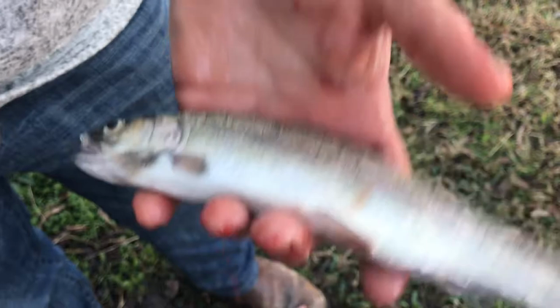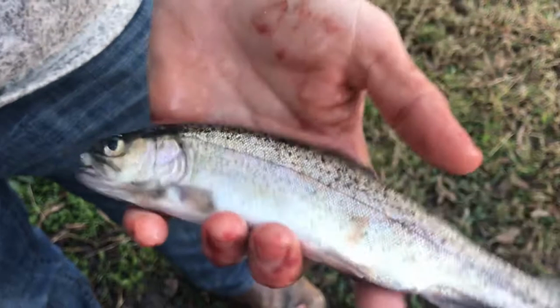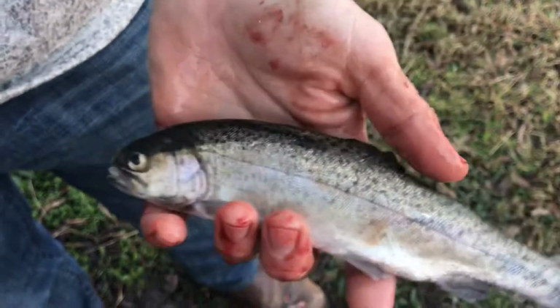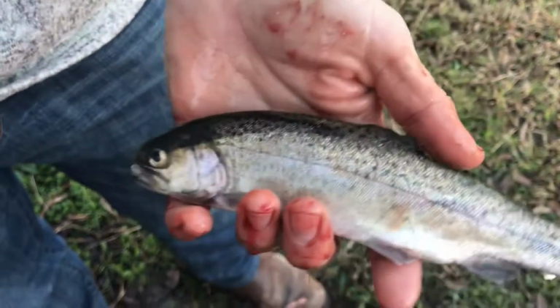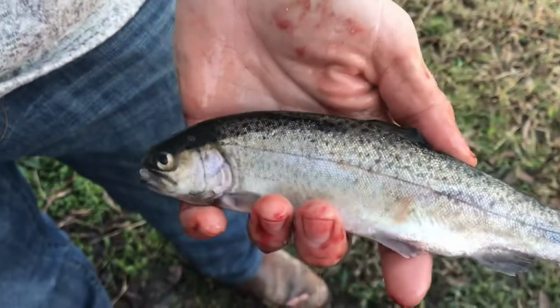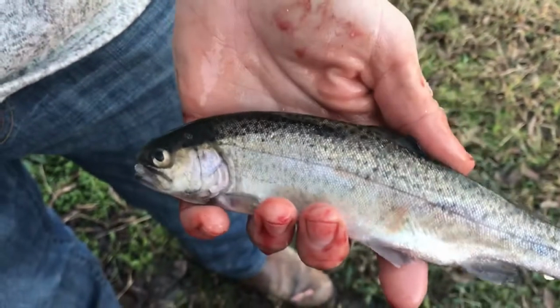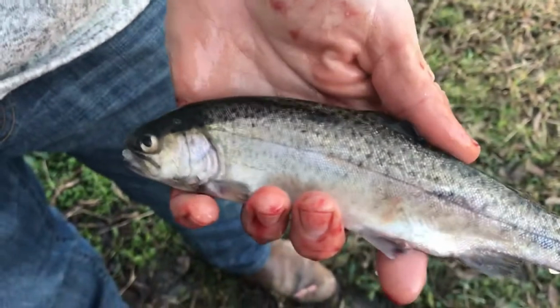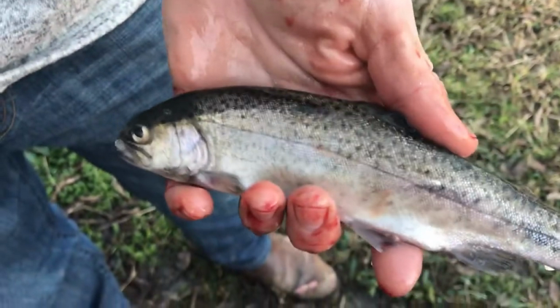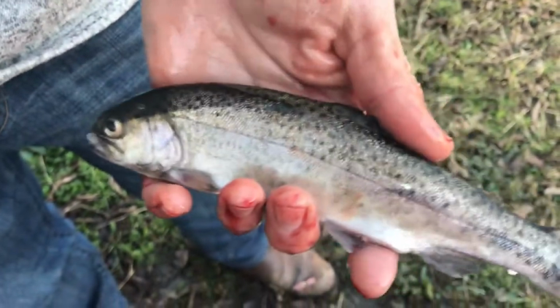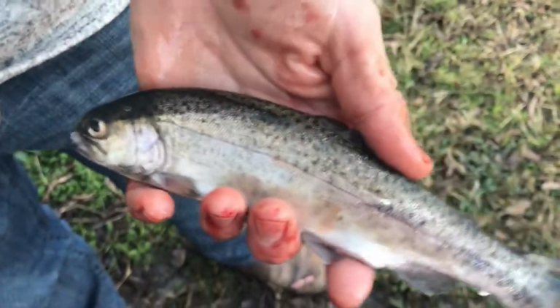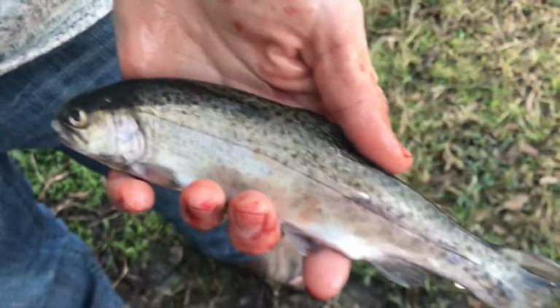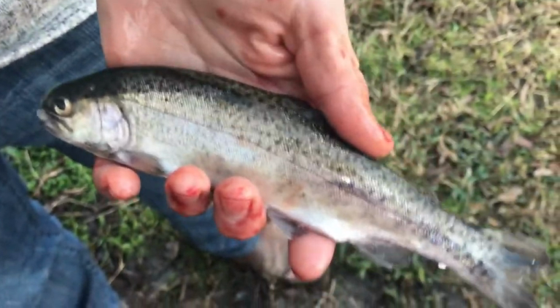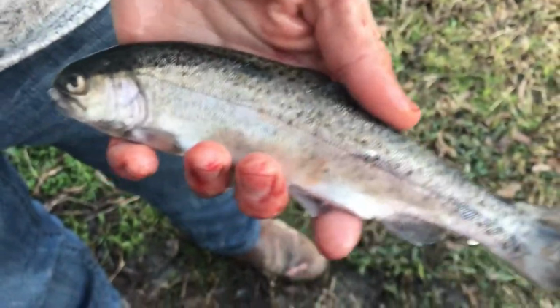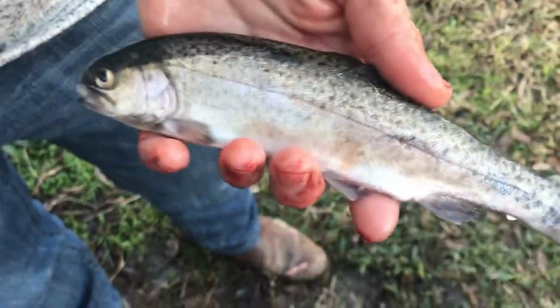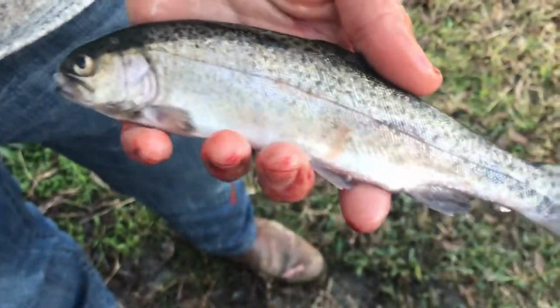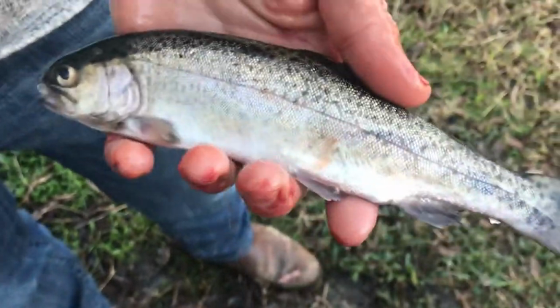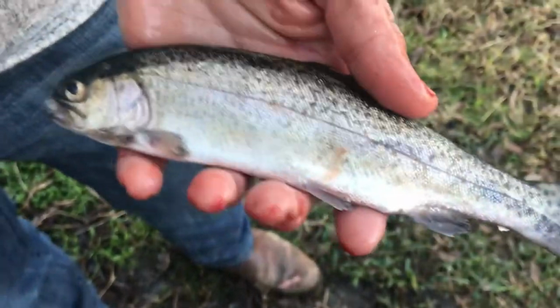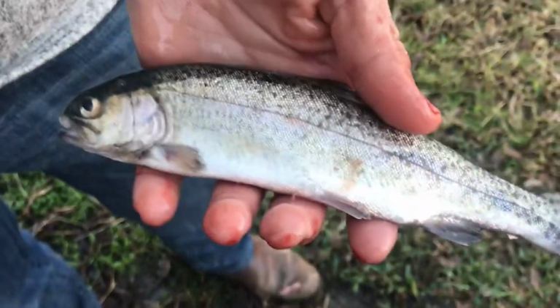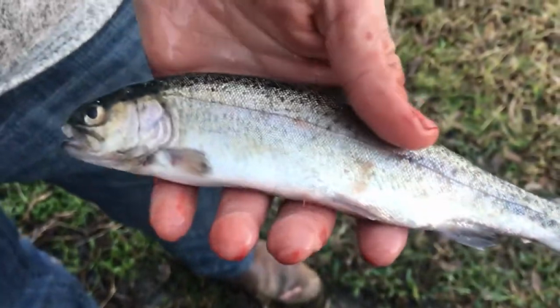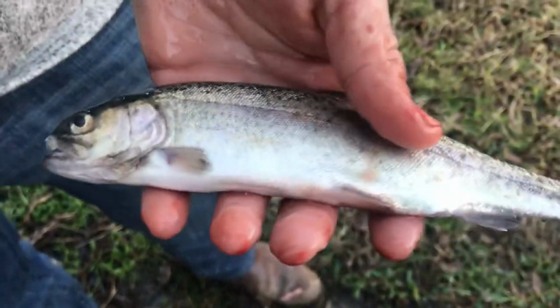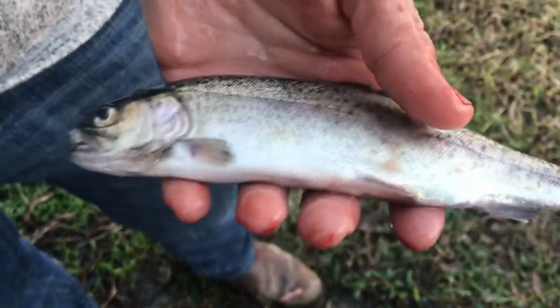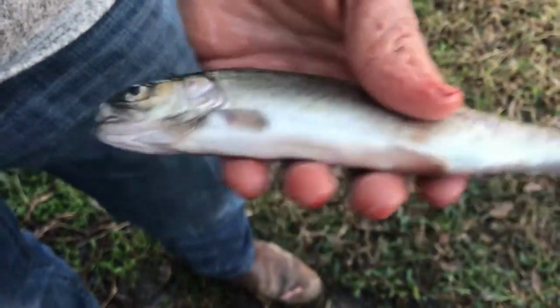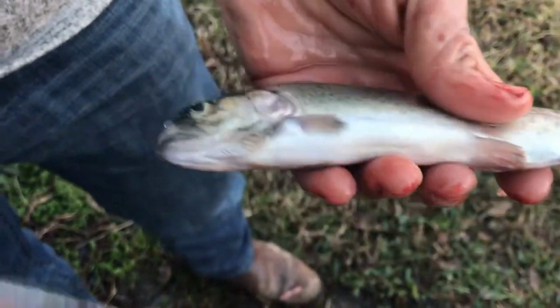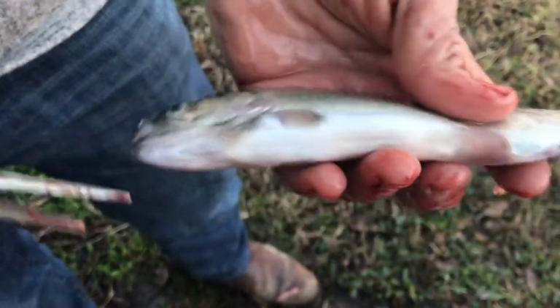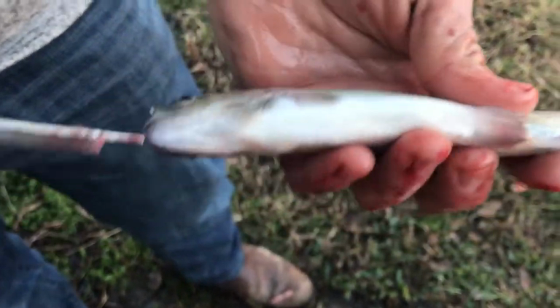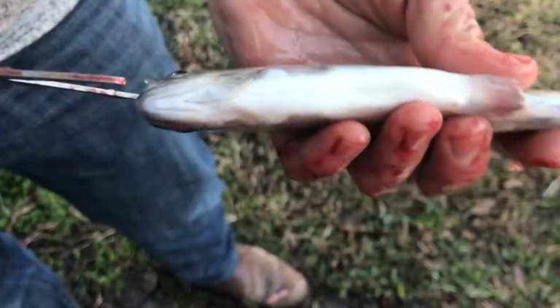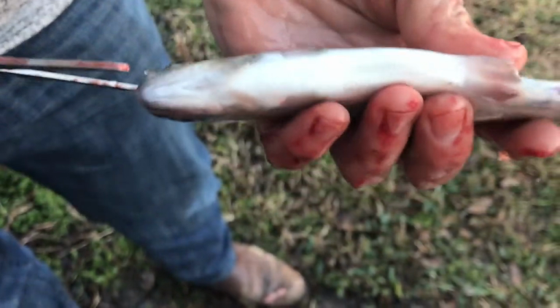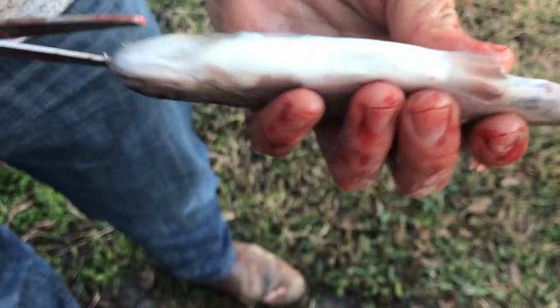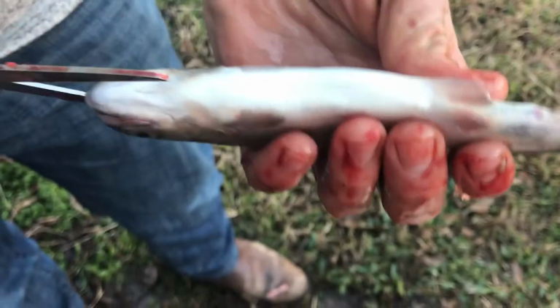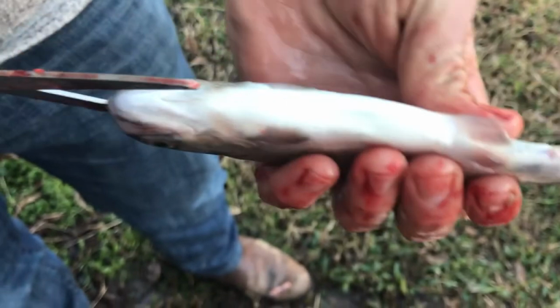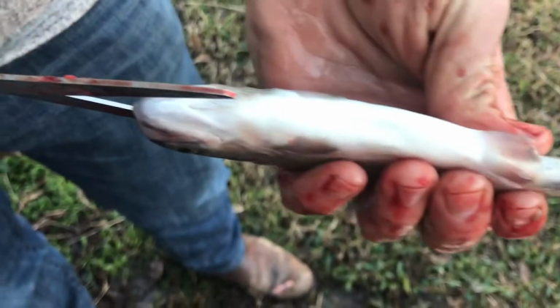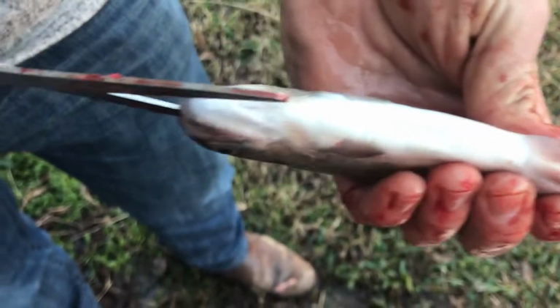Let's do a quick video. Here in Texas they stock trout every winter. You can take five per person. This is how I clean them.